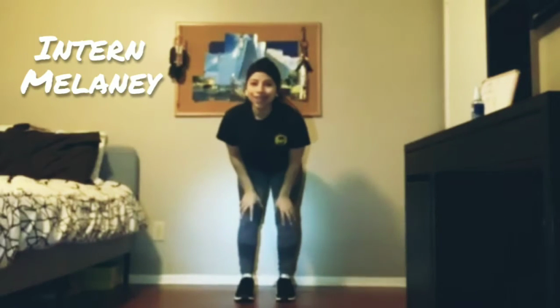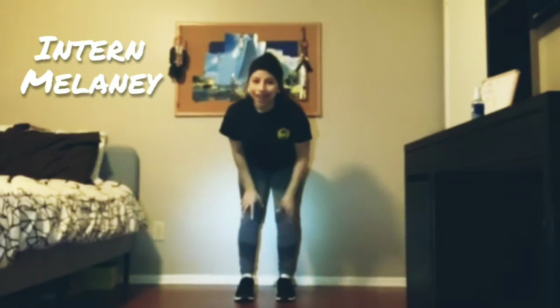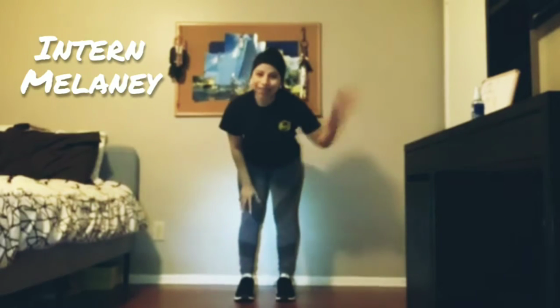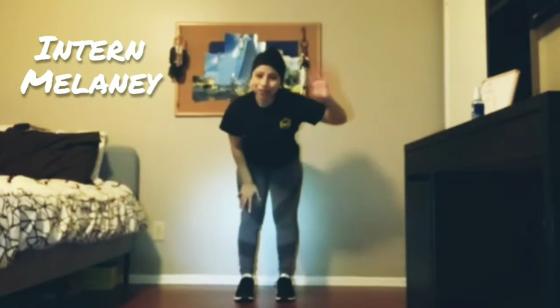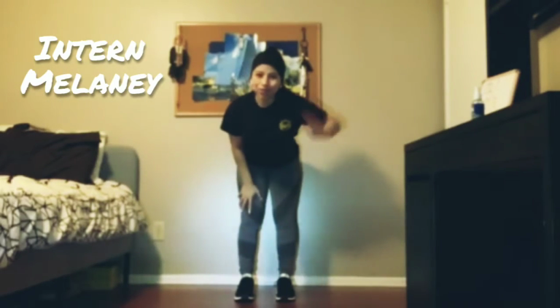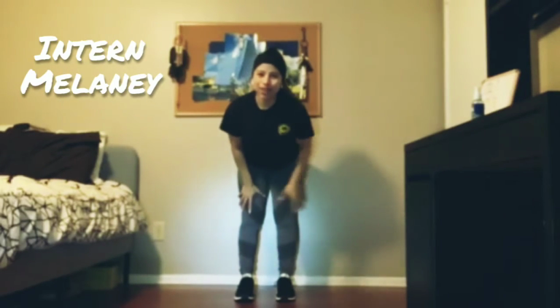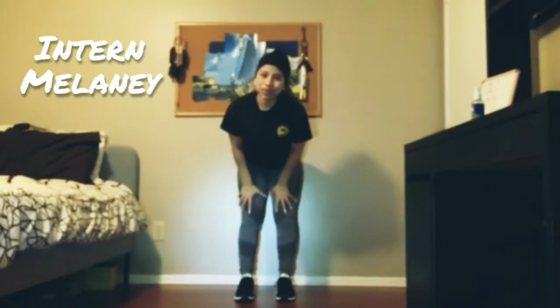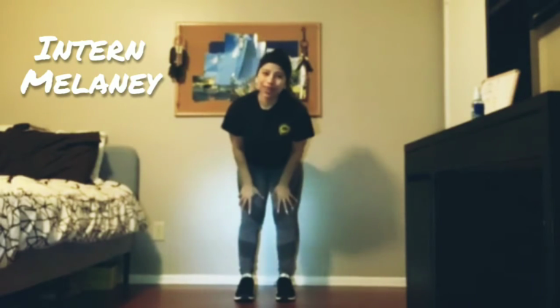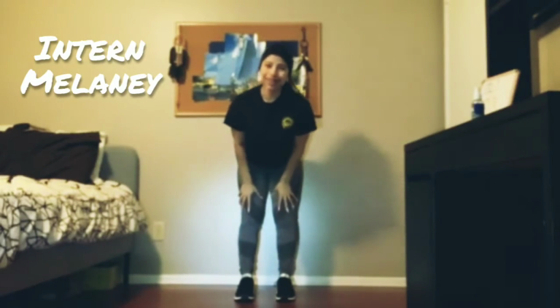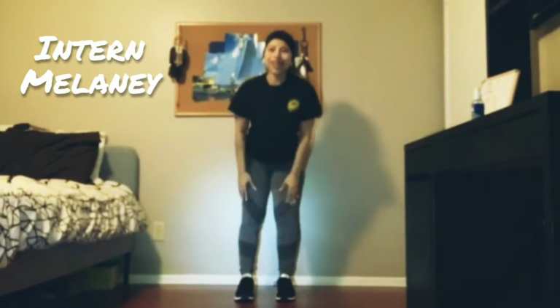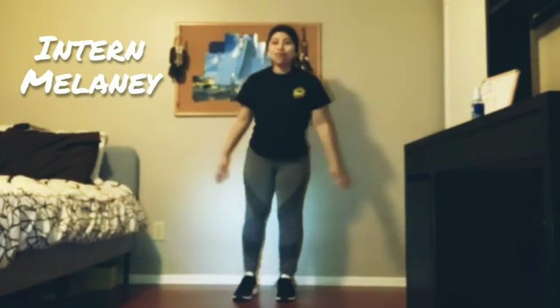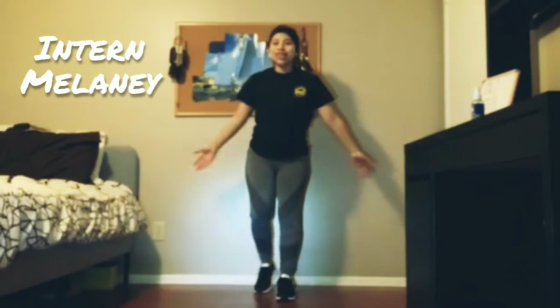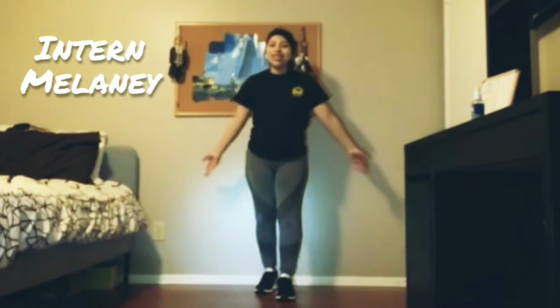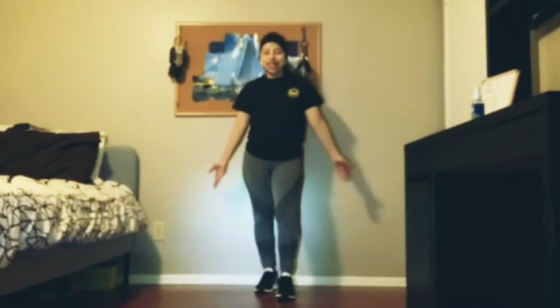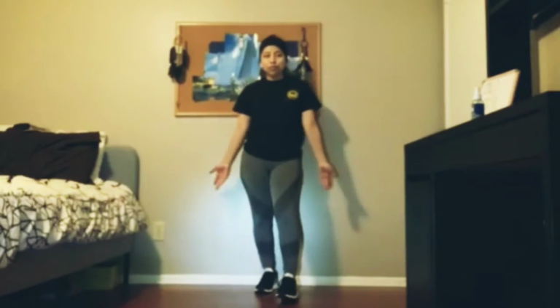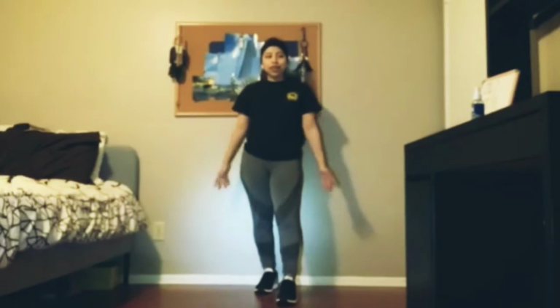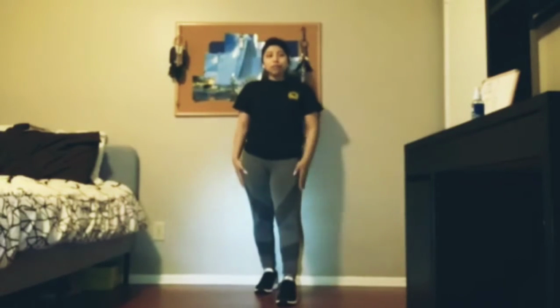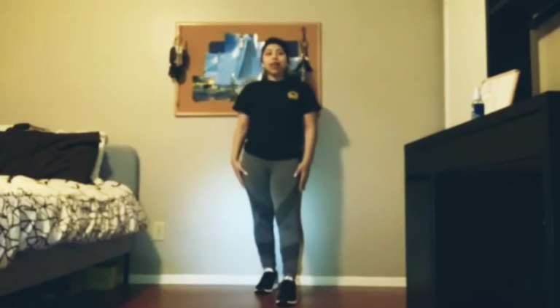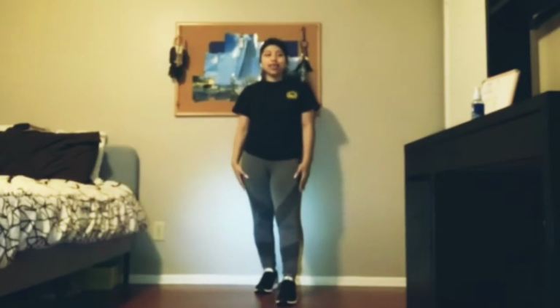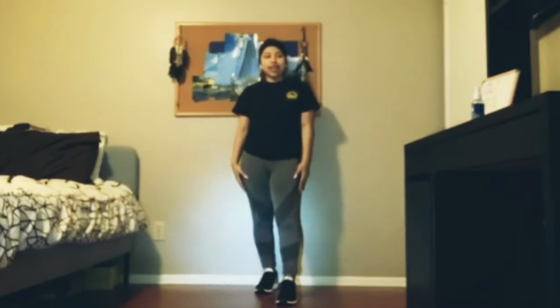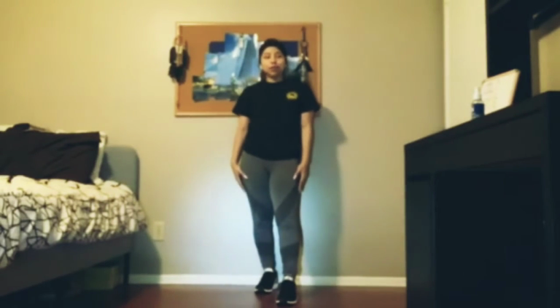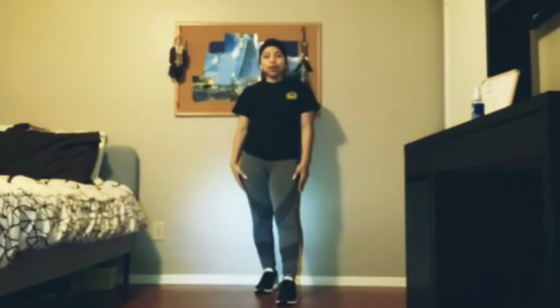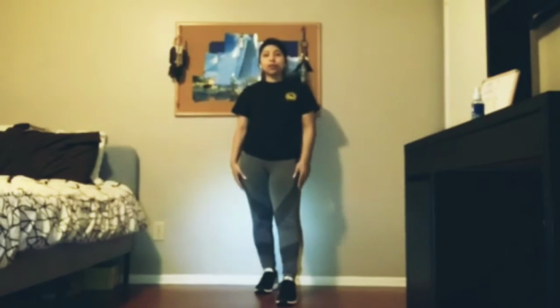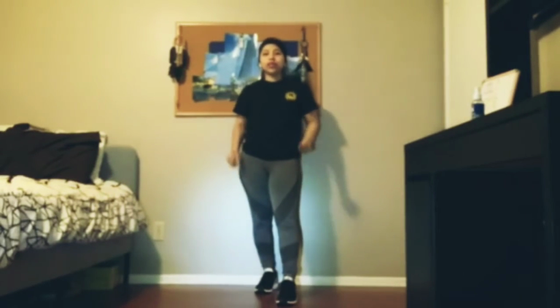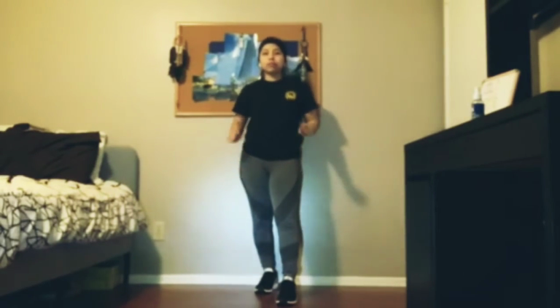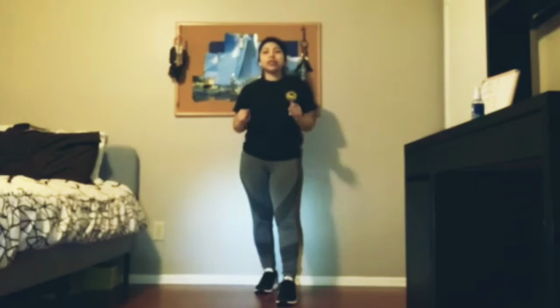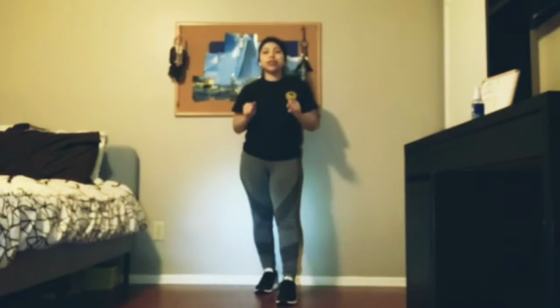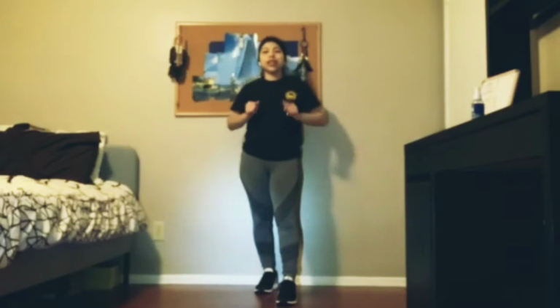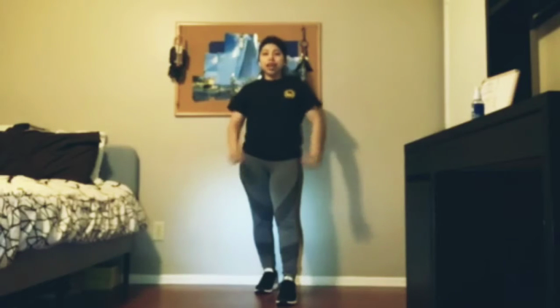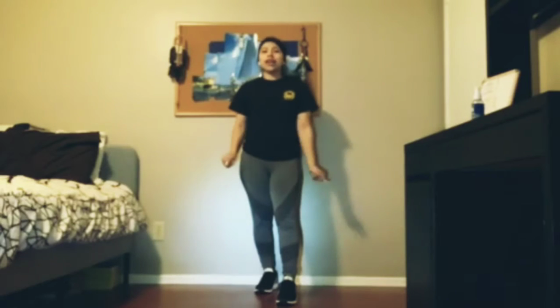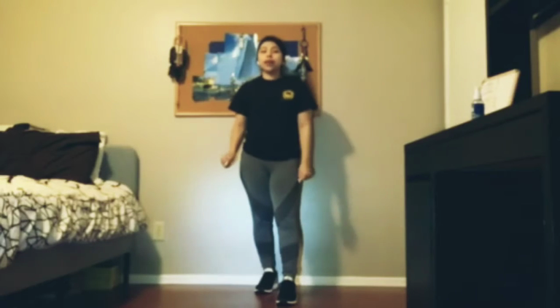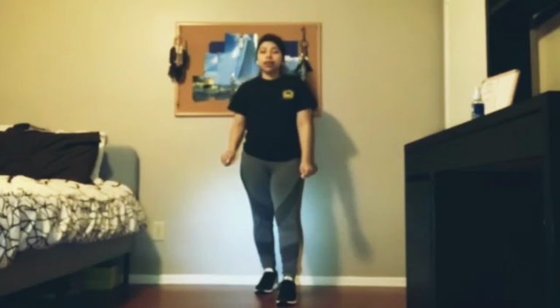Hi everybody, my name is Melanie and I'm an intern here at Pure Game. Today we are going to be doing a workout.